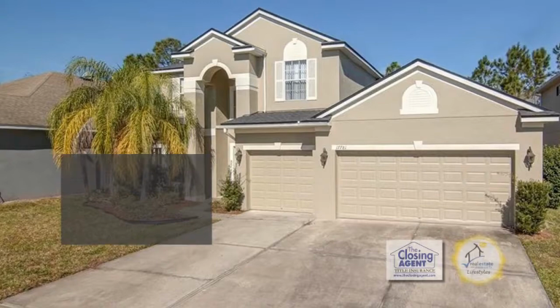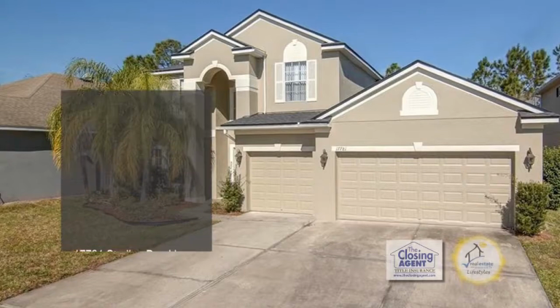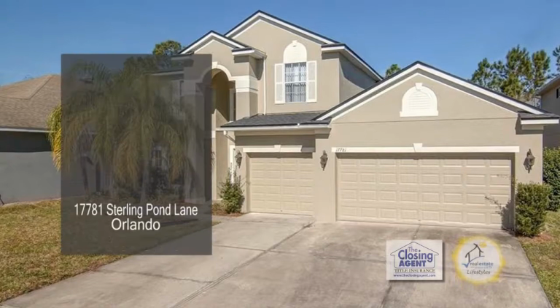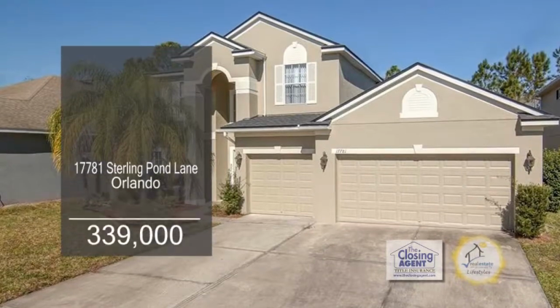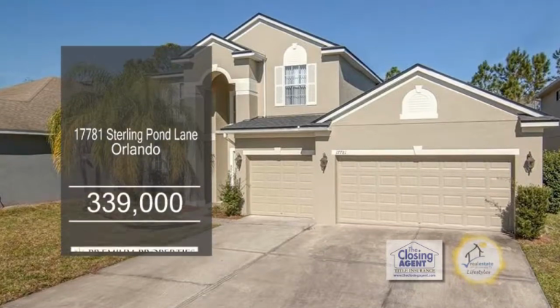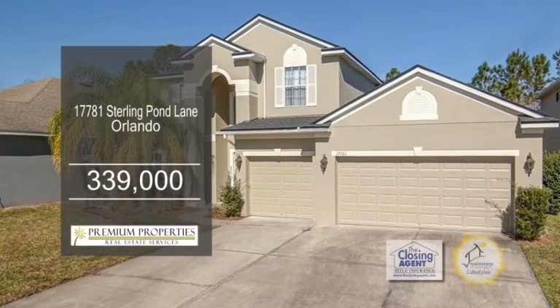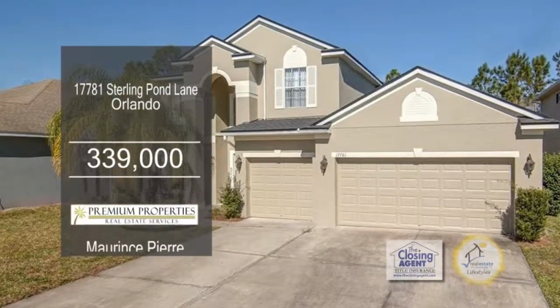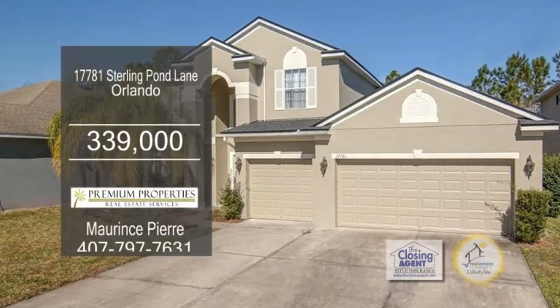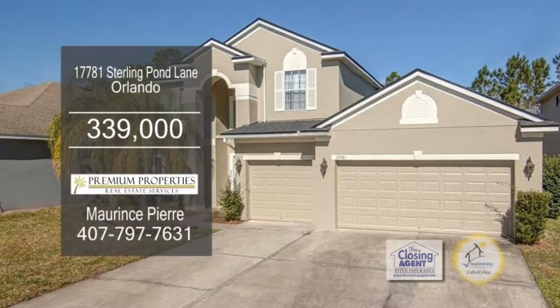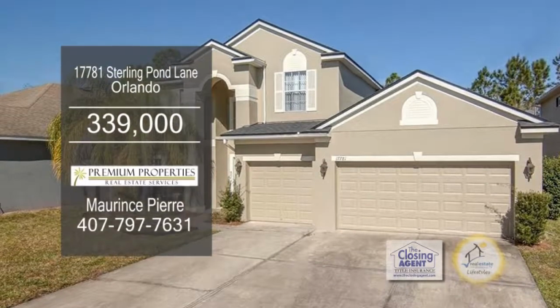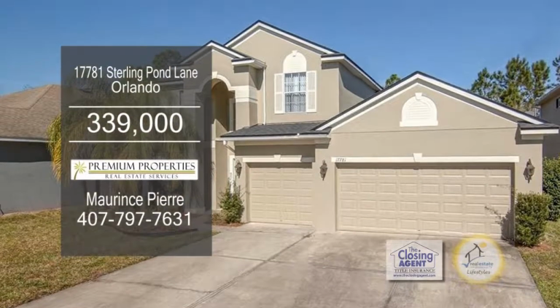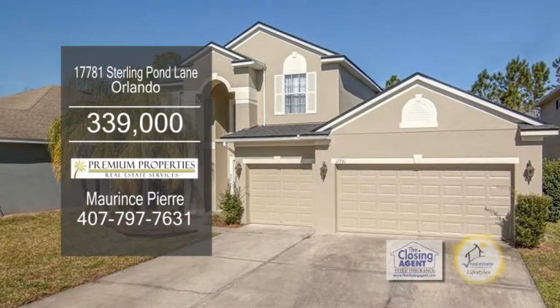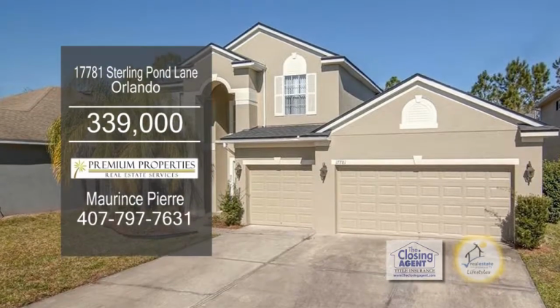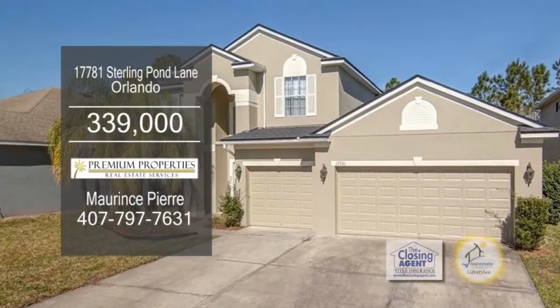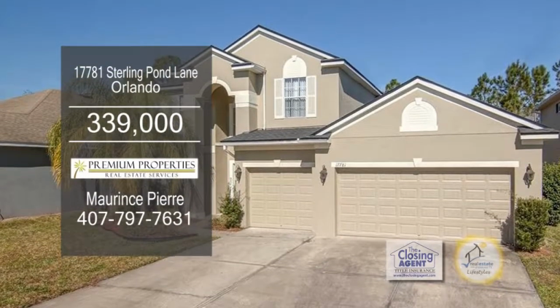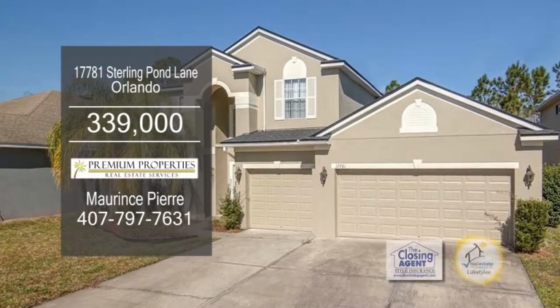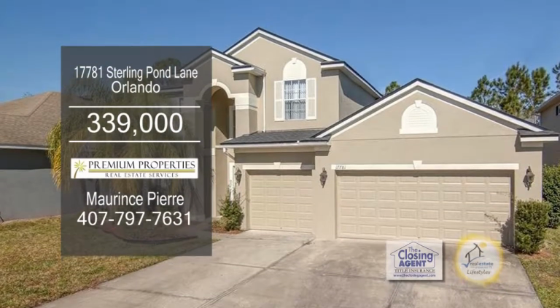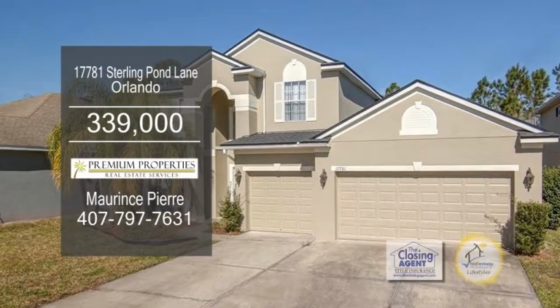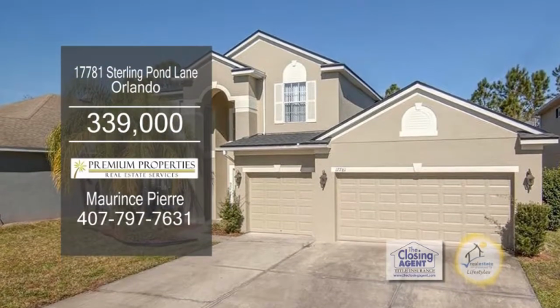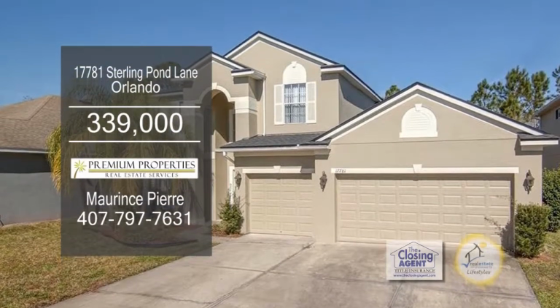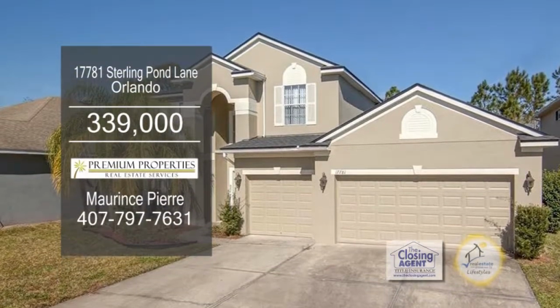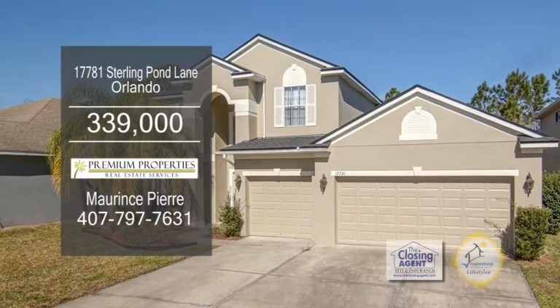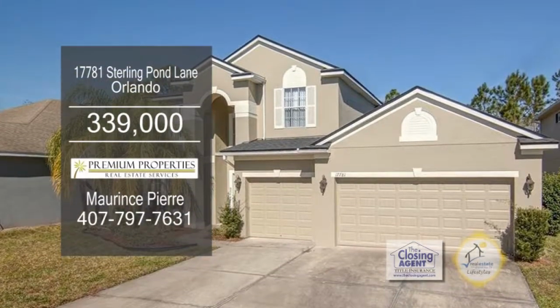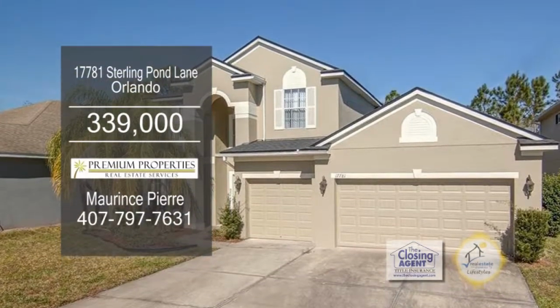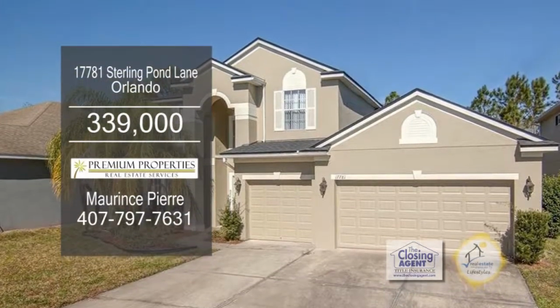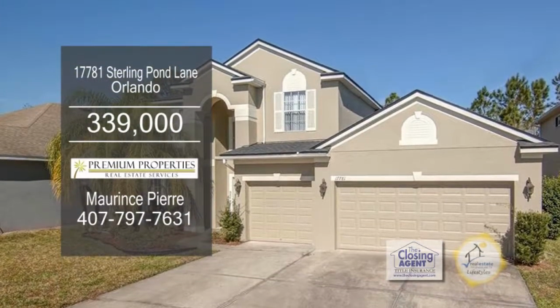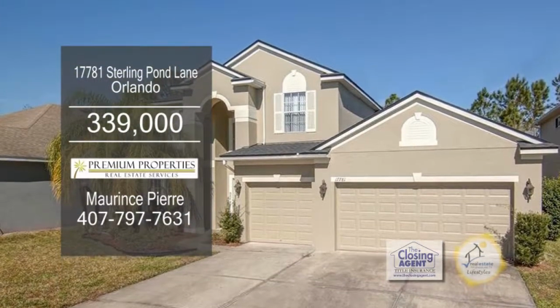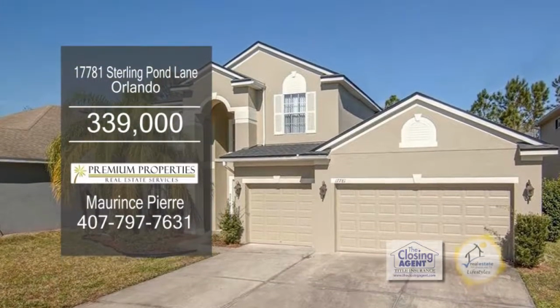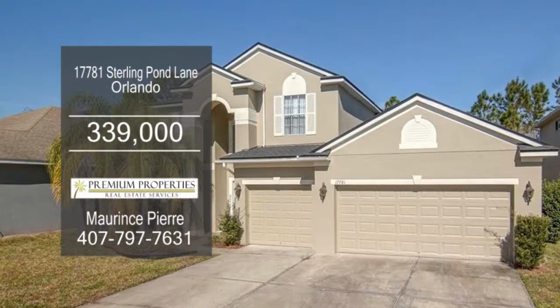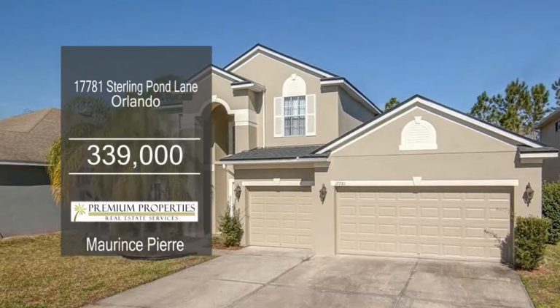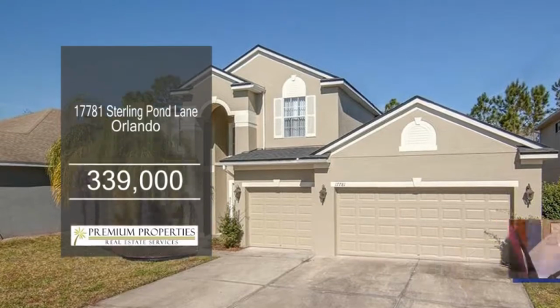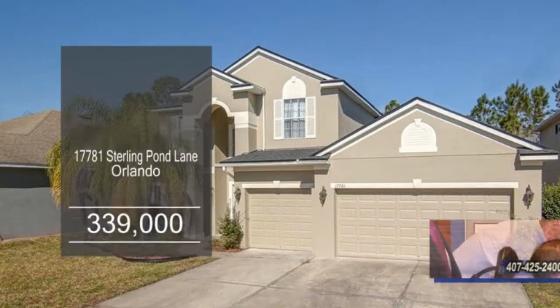This five-bedroom, three-and-a-half-bath home is located in the beautiful Cypress Lake subdivision in East Orlando.